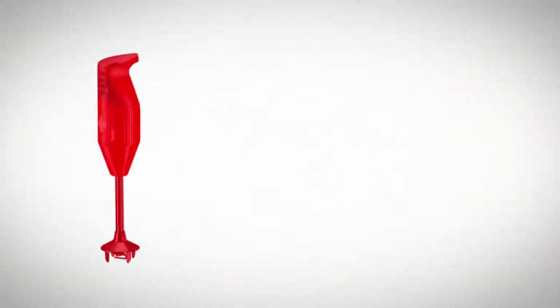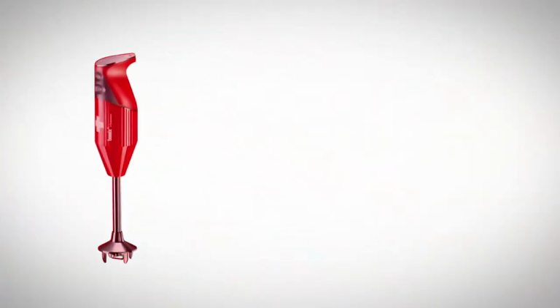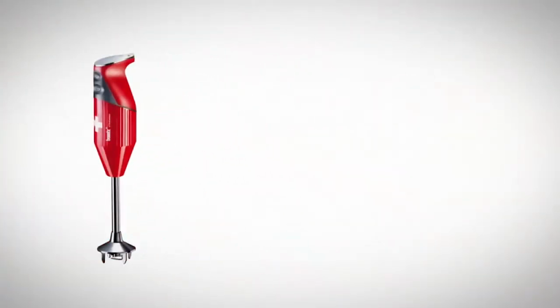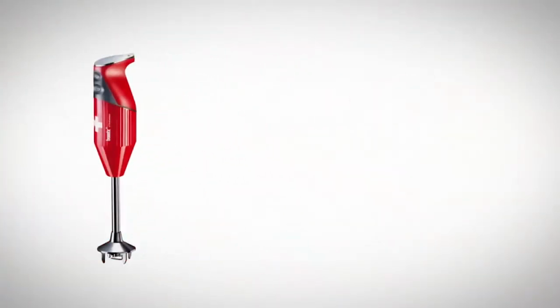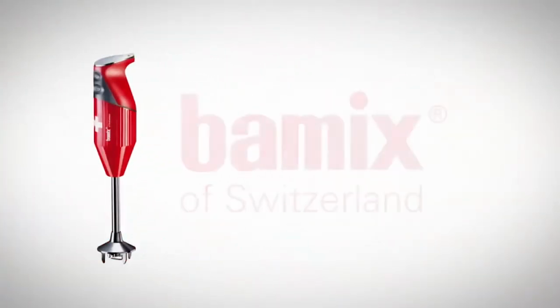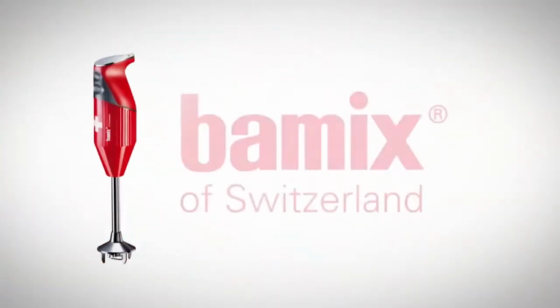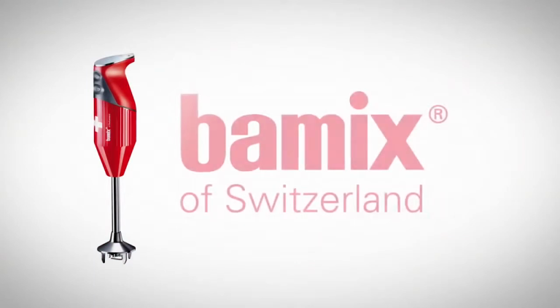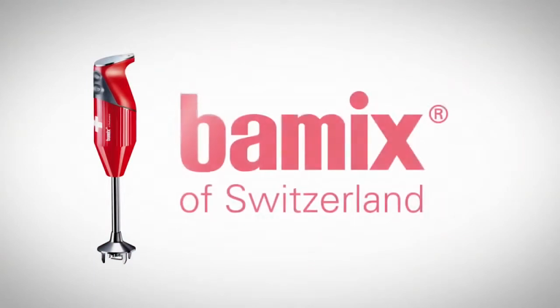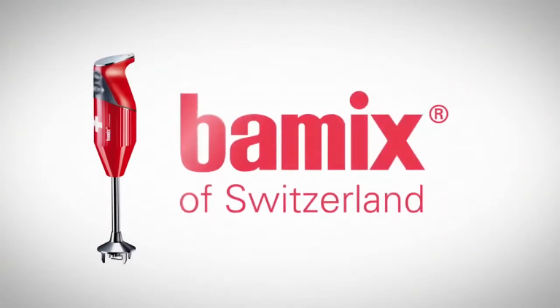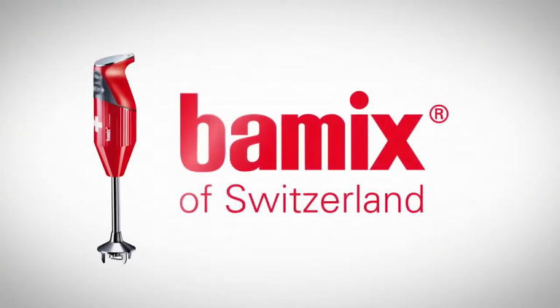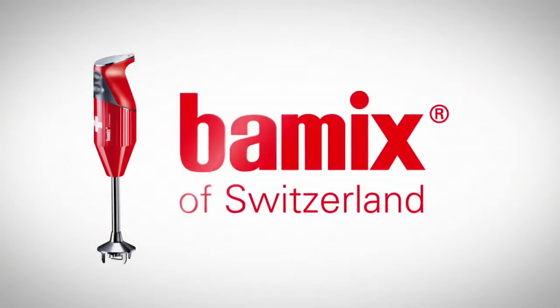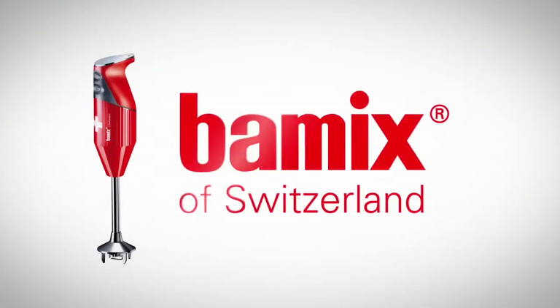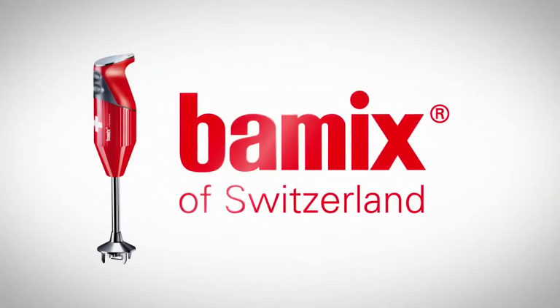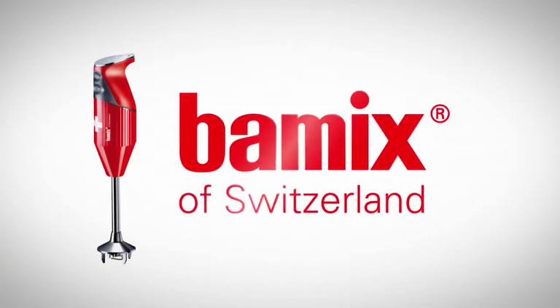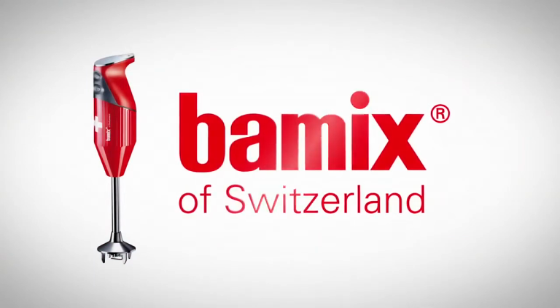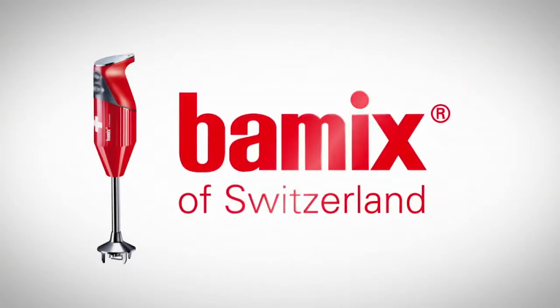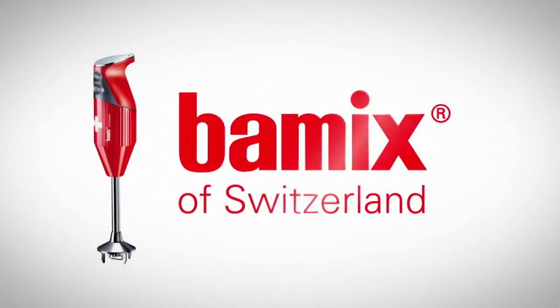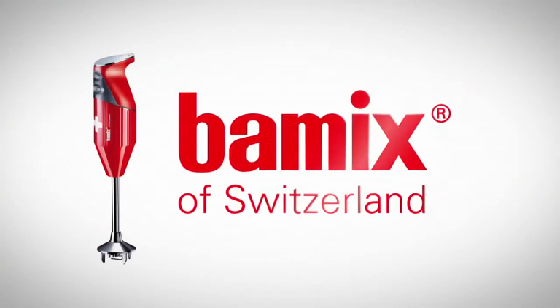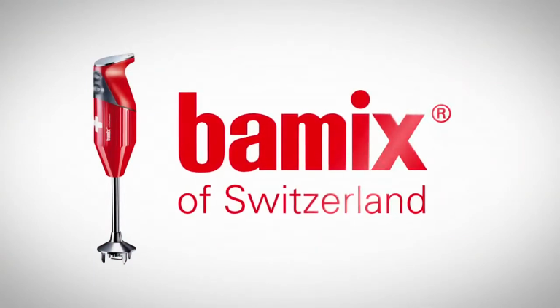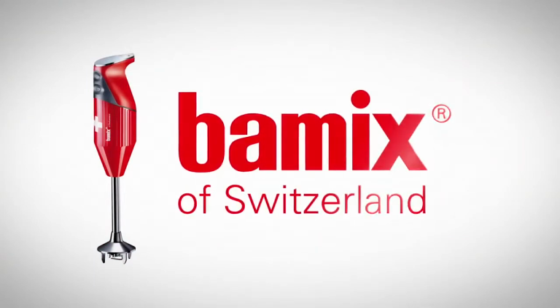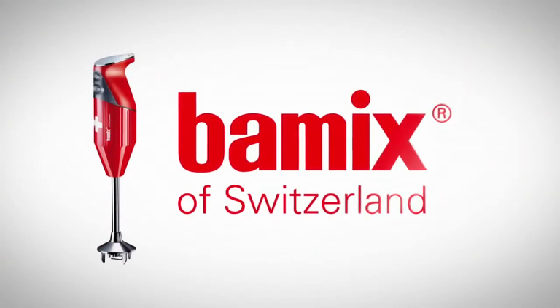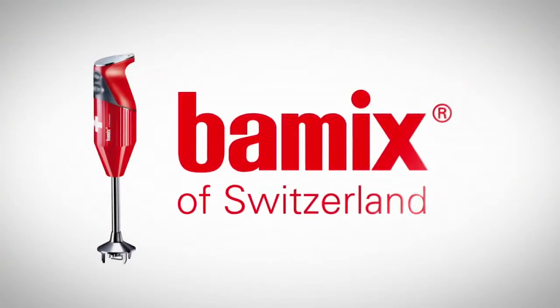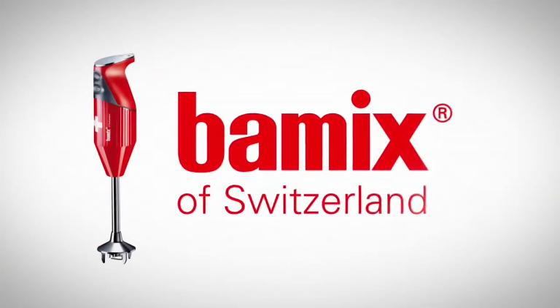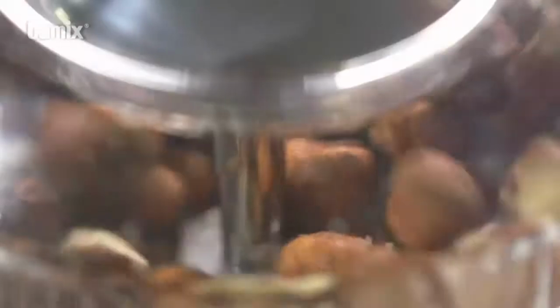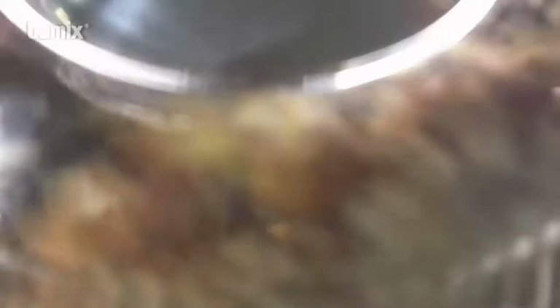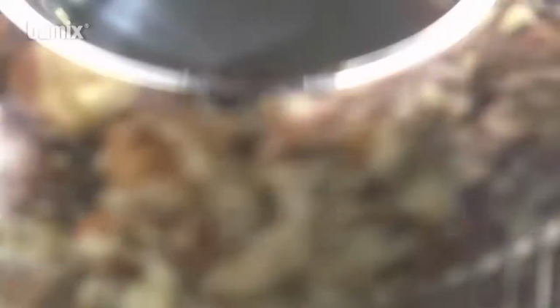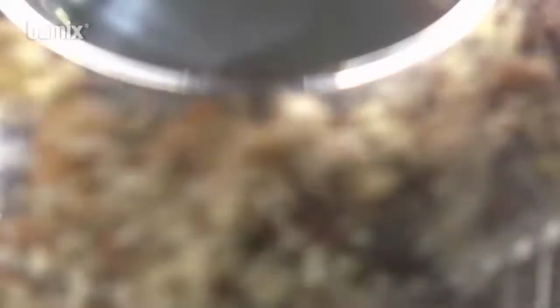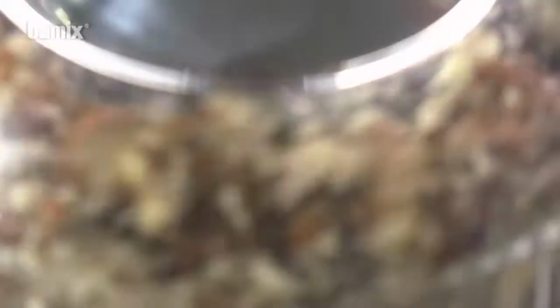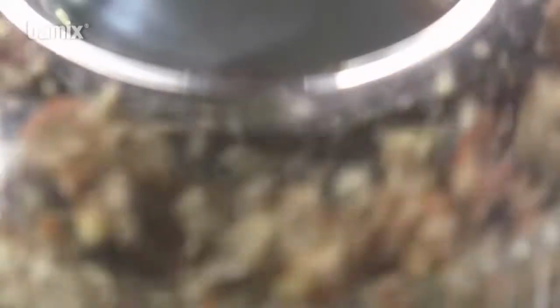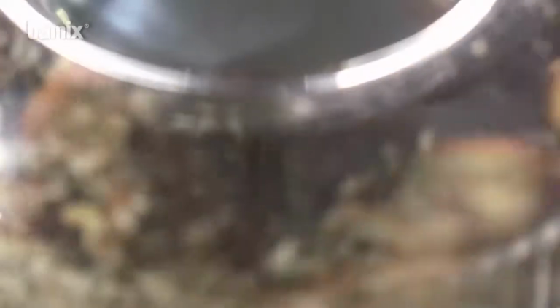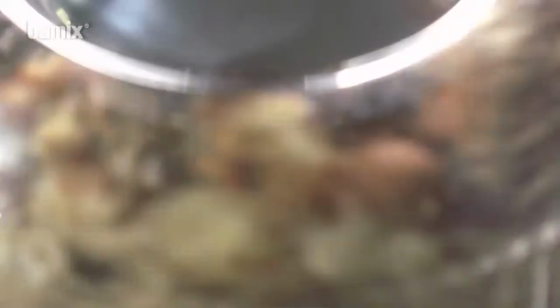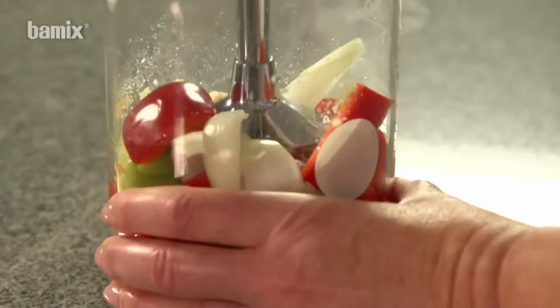Bamix the kitchen robot. Bamix does it all.